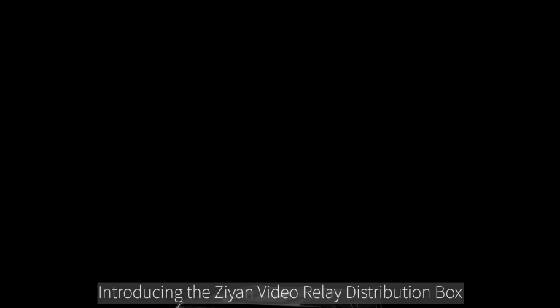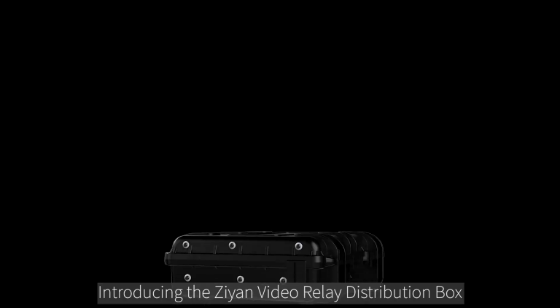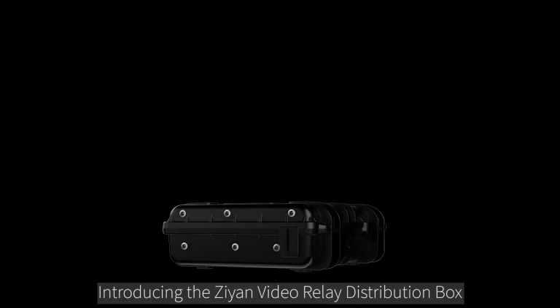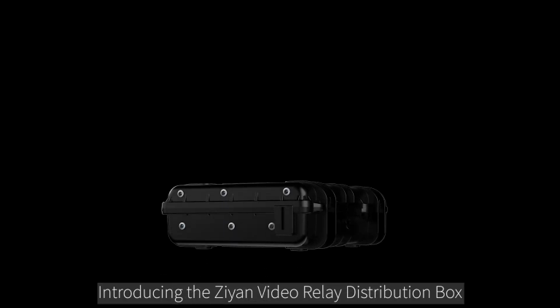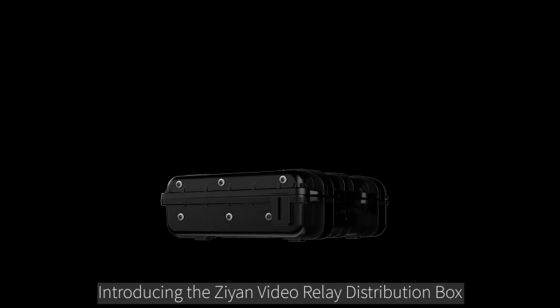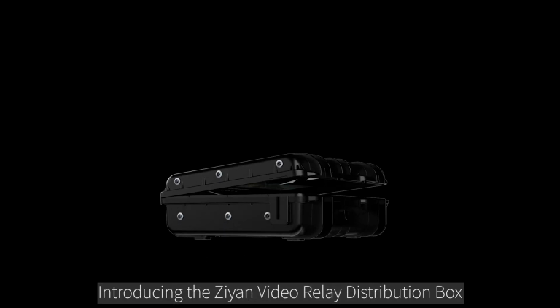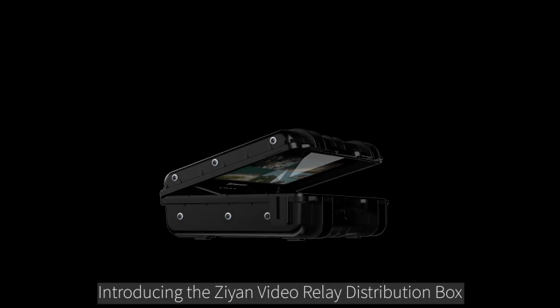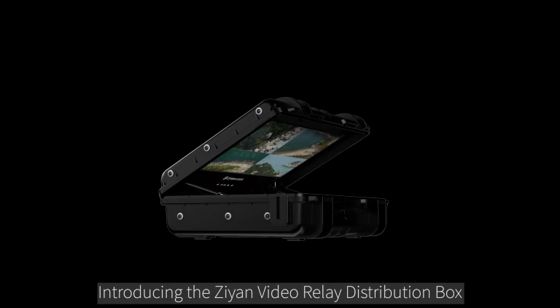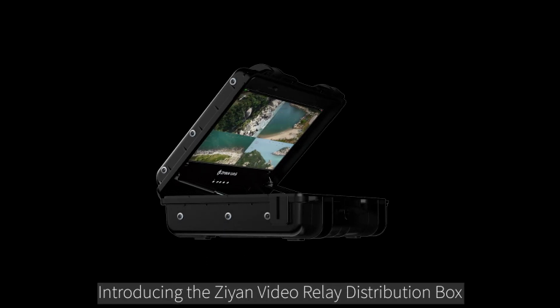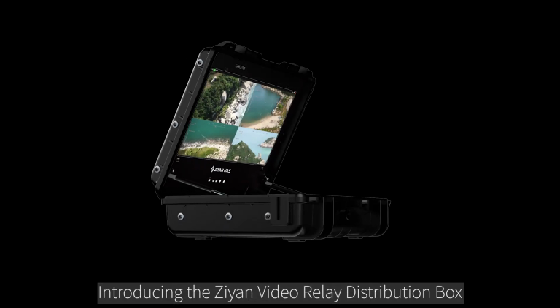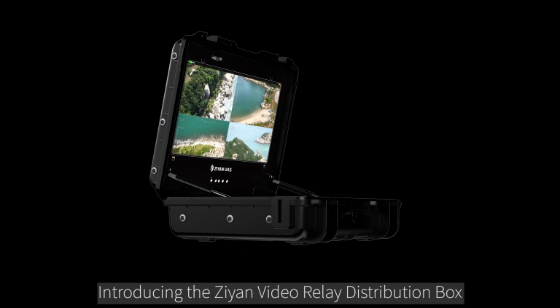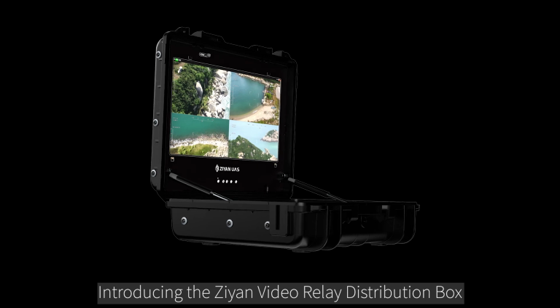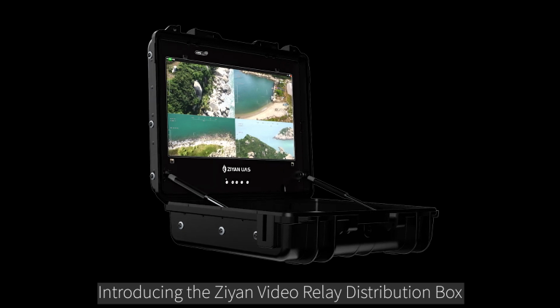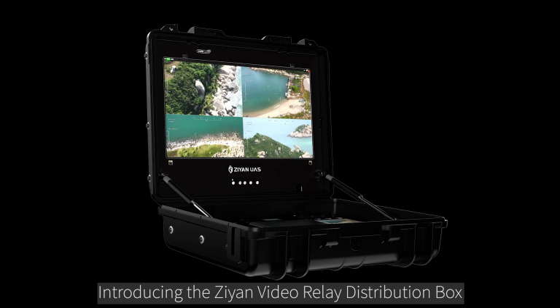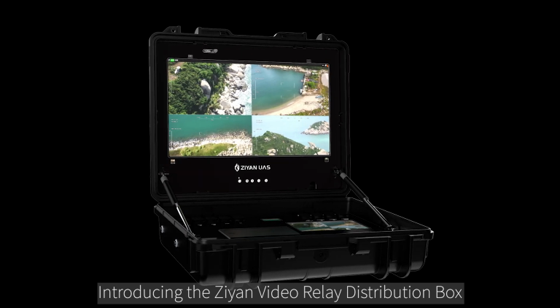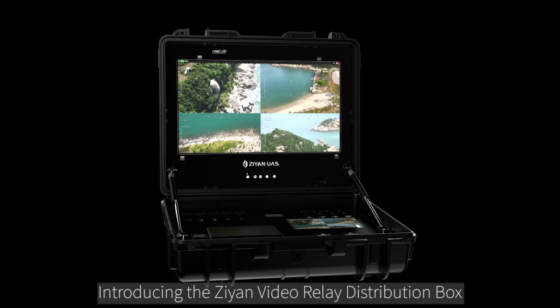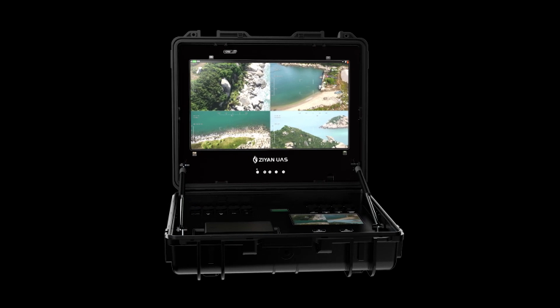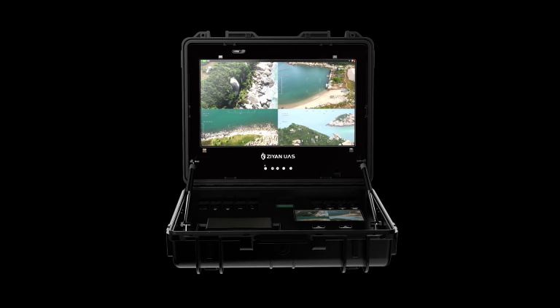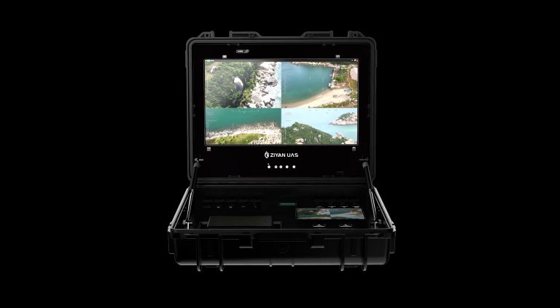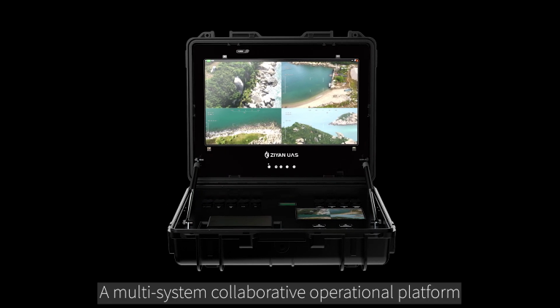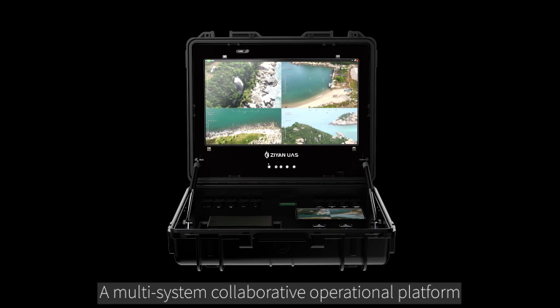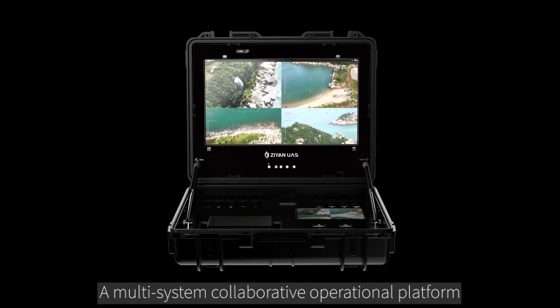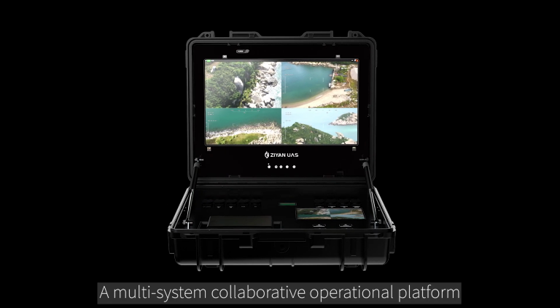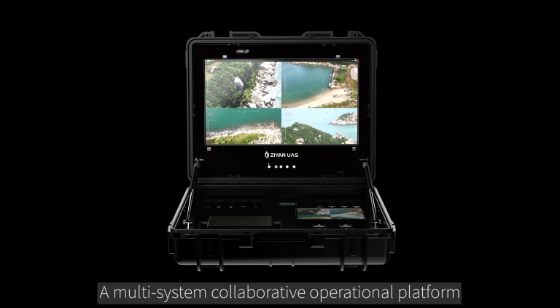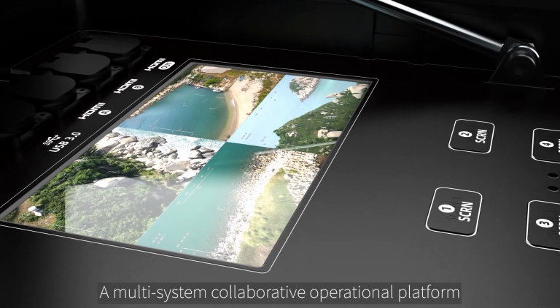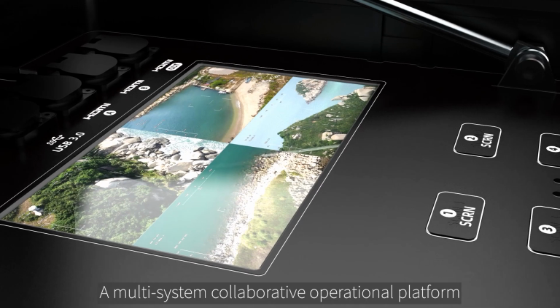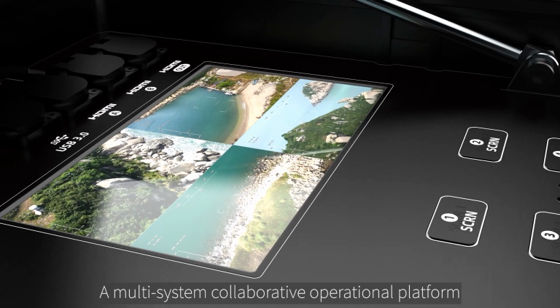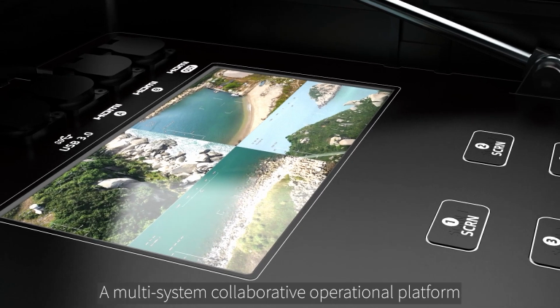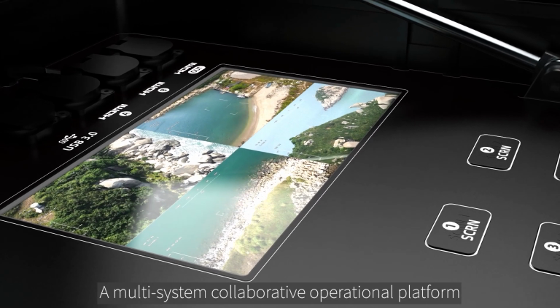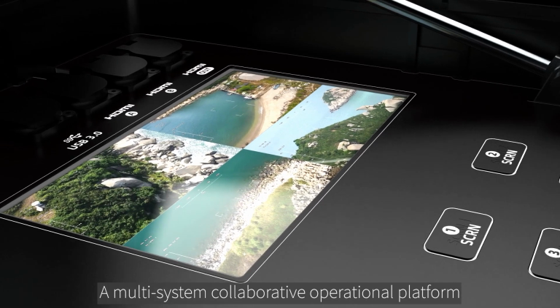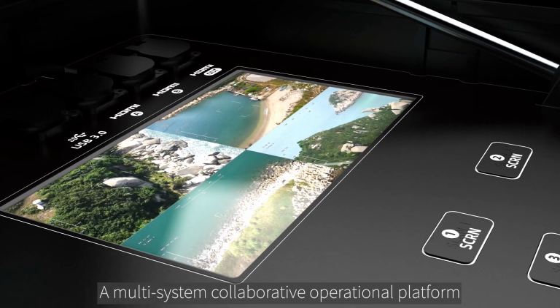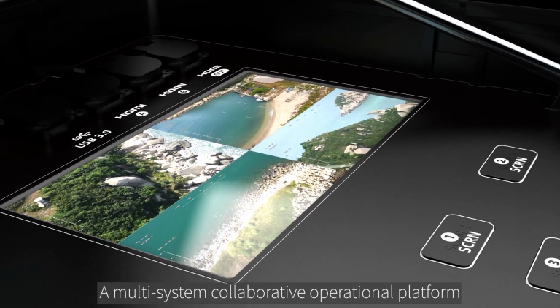Introducing the Xeon Video Relay Distribution Box, a multi-system collaborative operational platform.